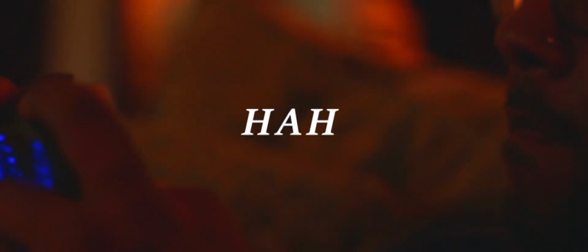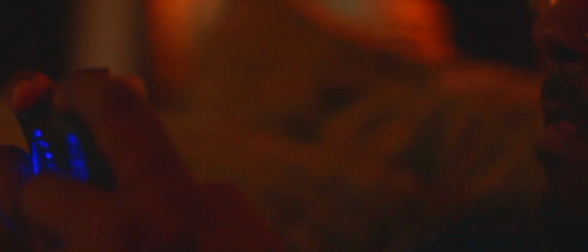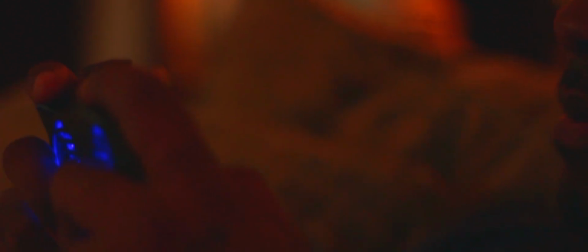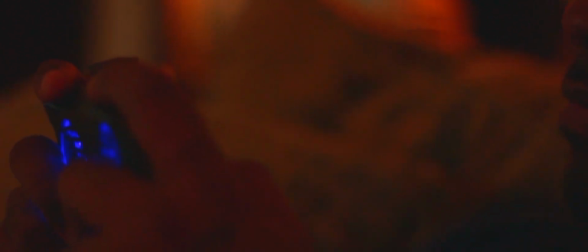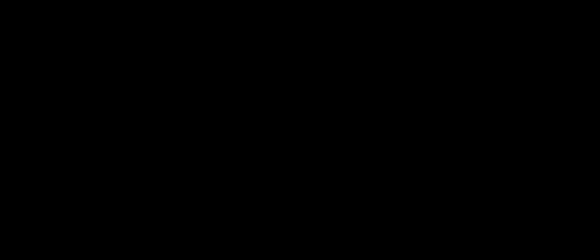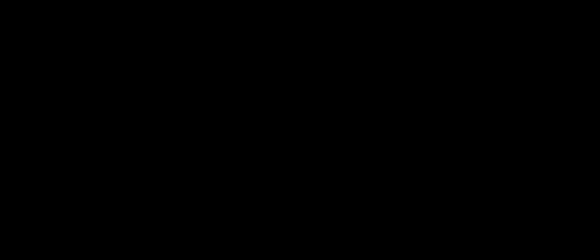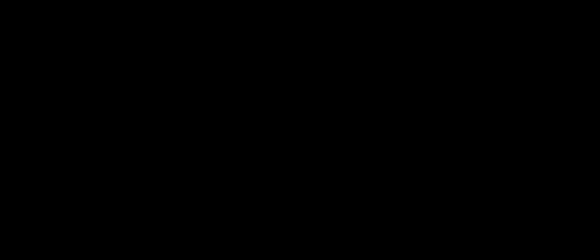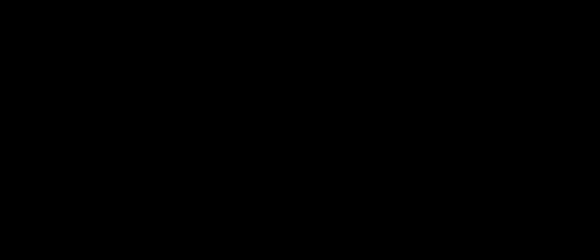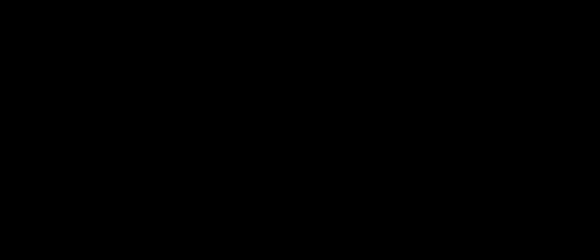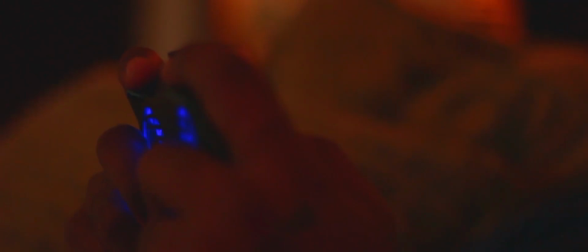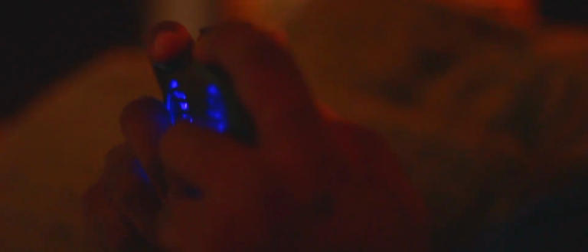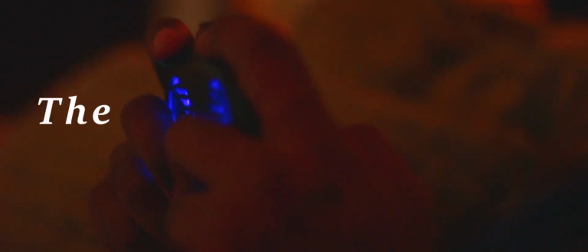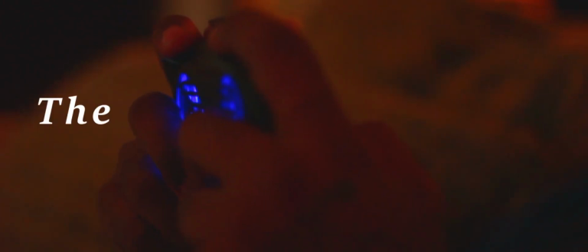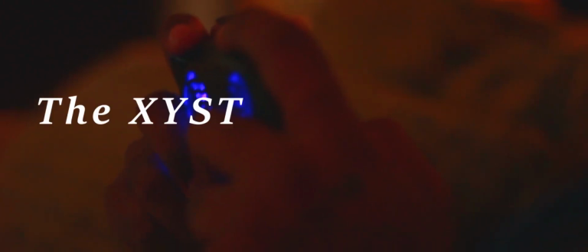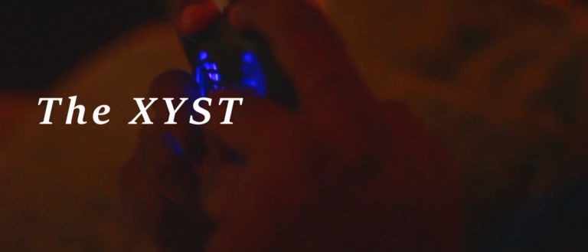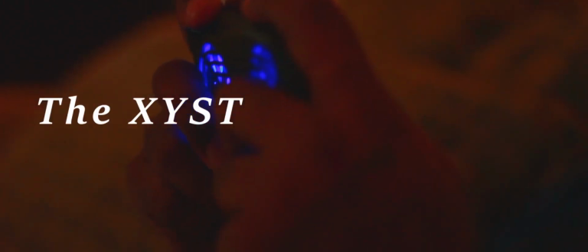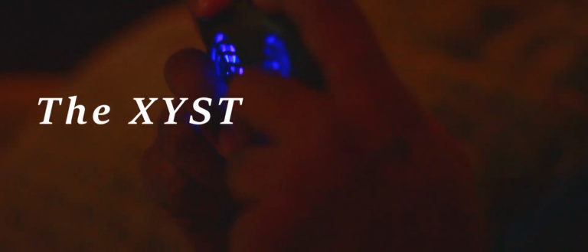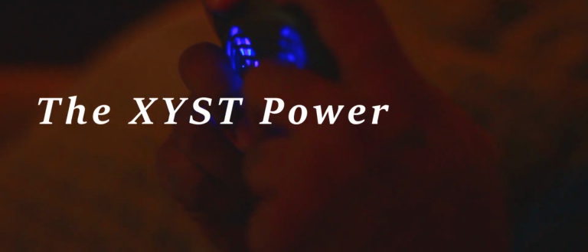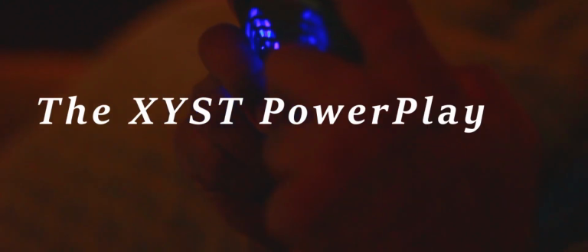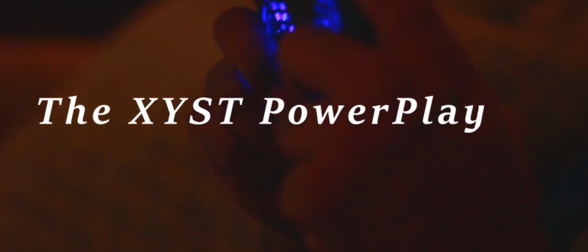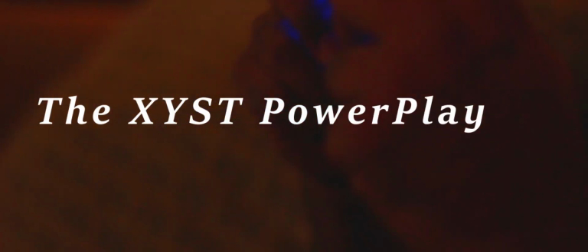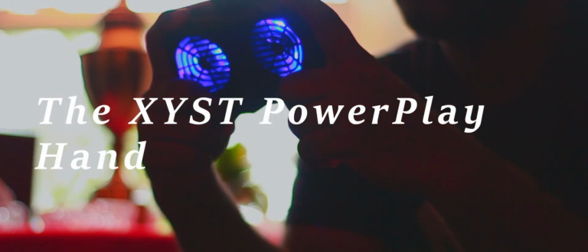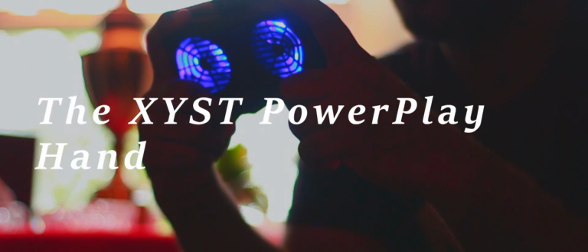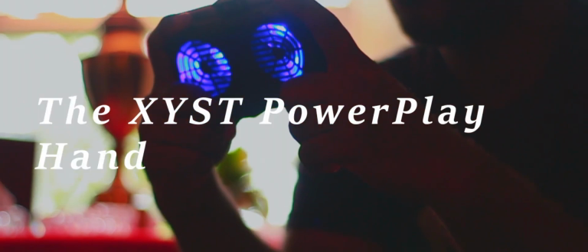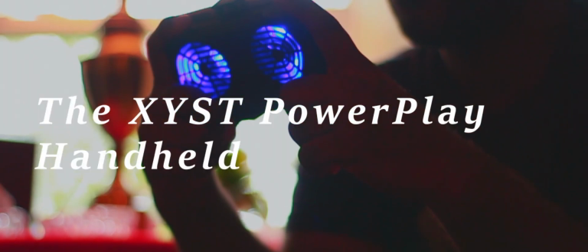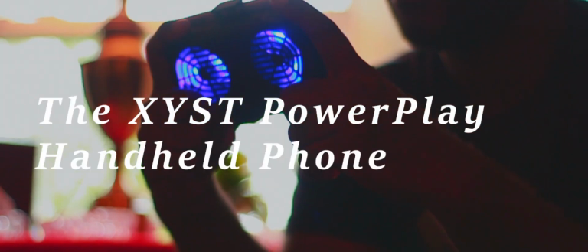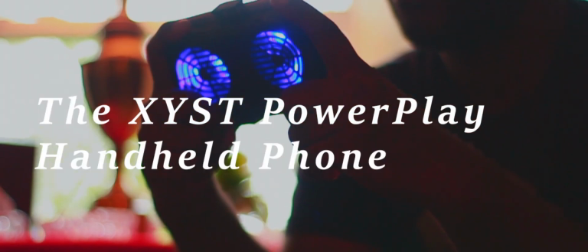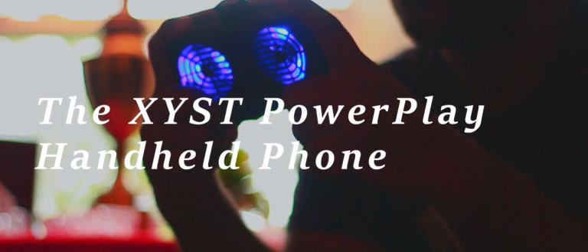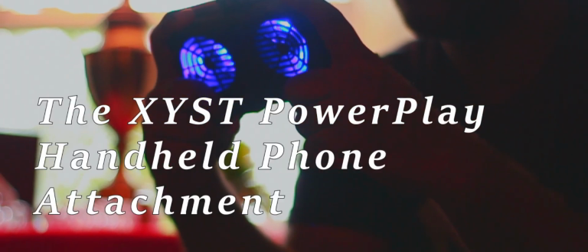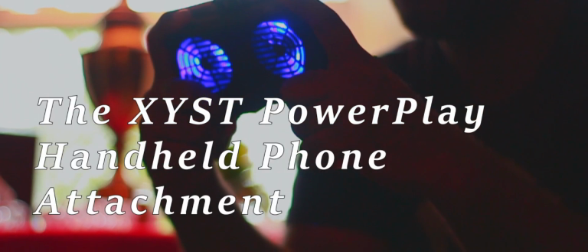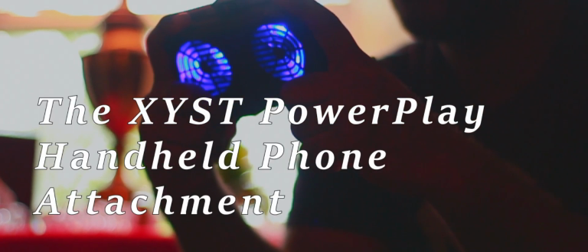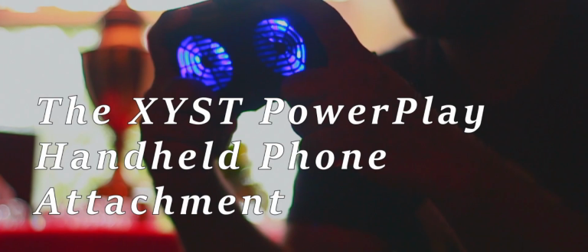The Xzist PowerPlay handheld device. The Xzist PowerPlay handheld phone attachment.